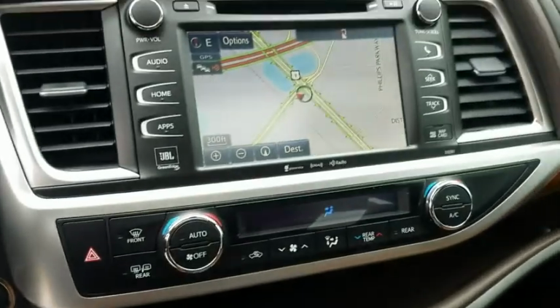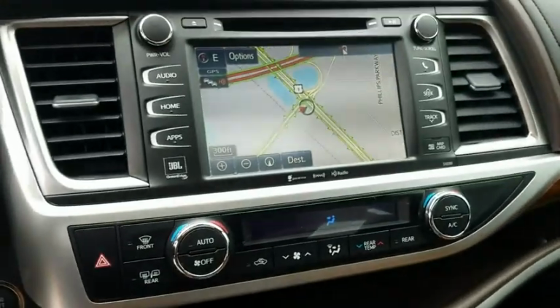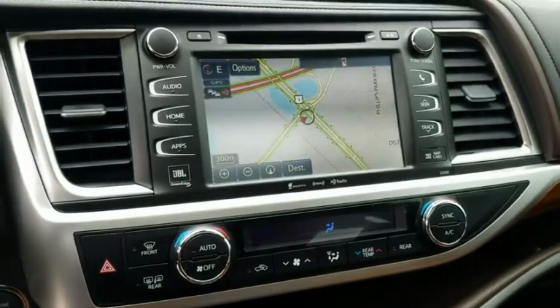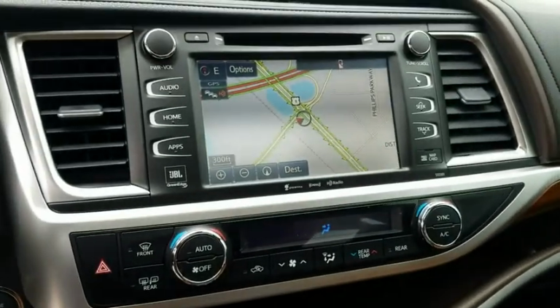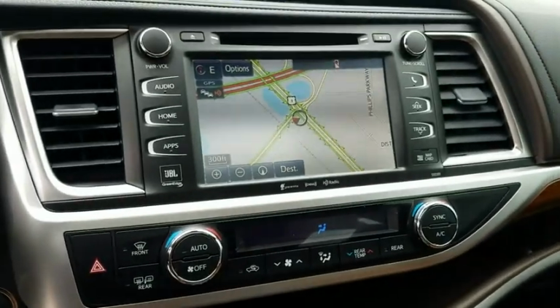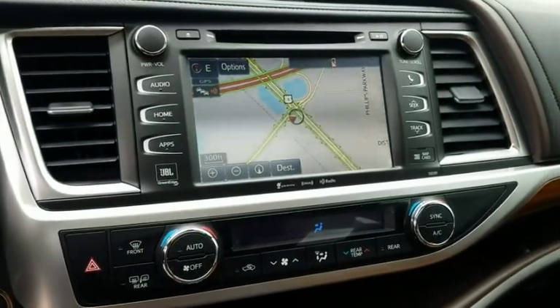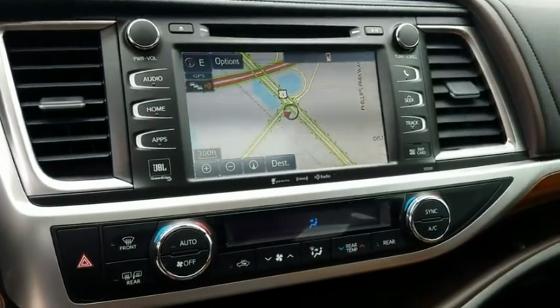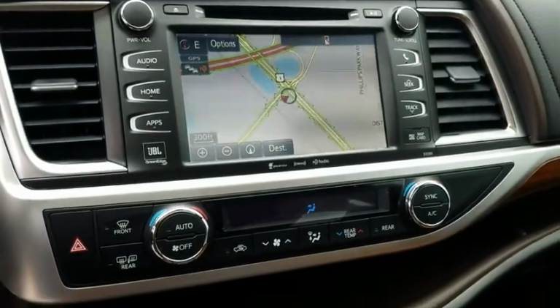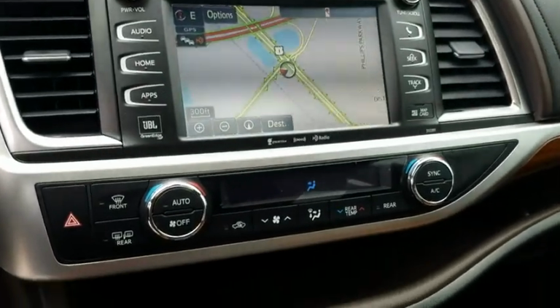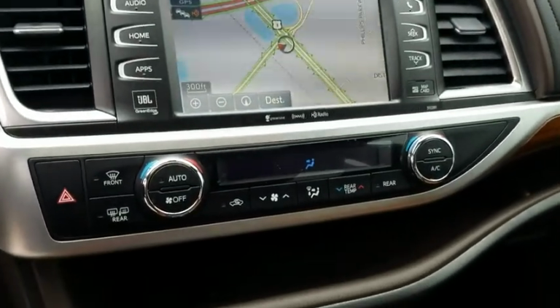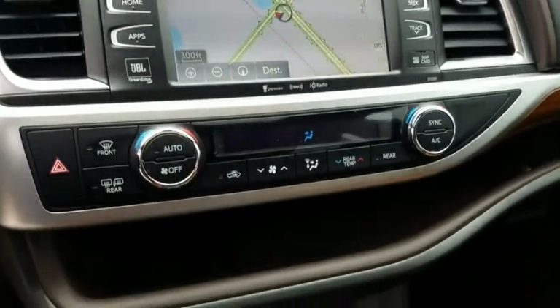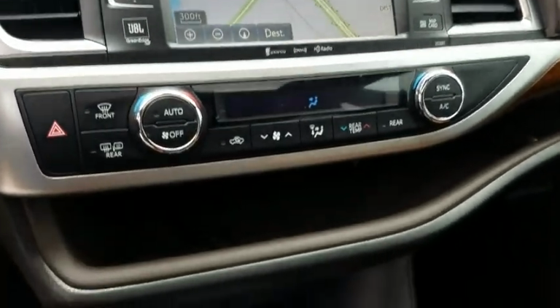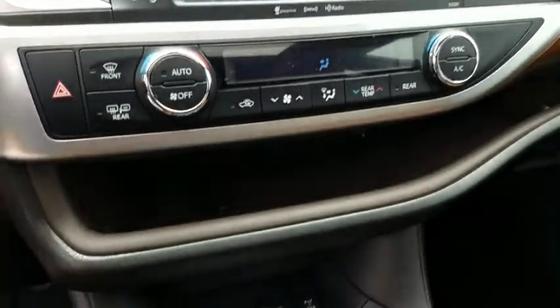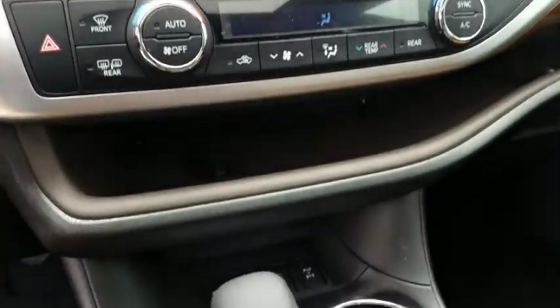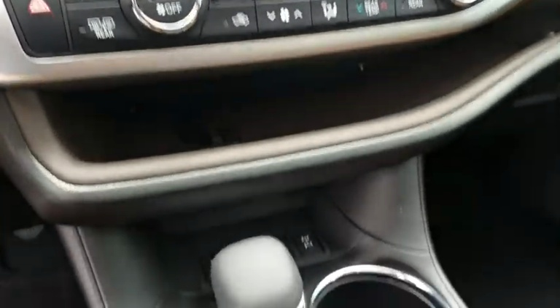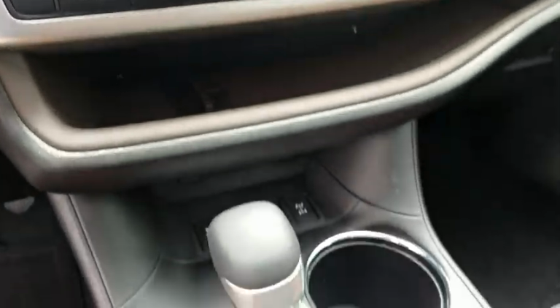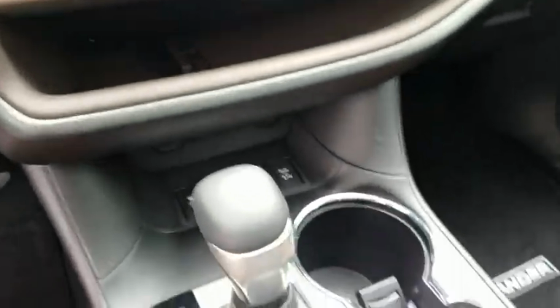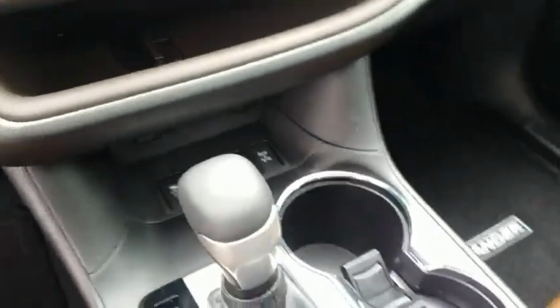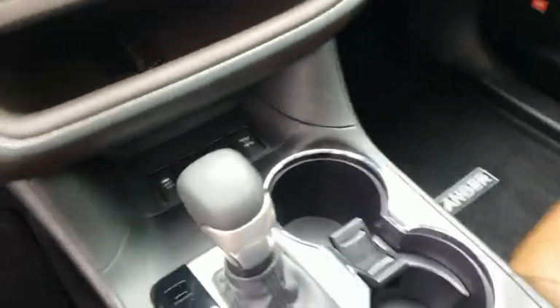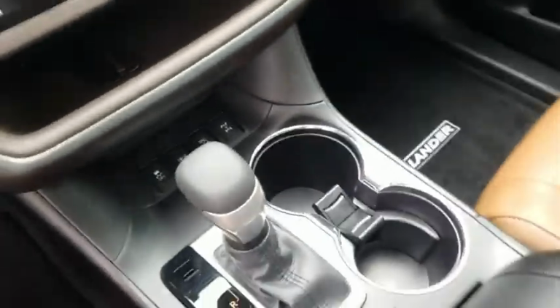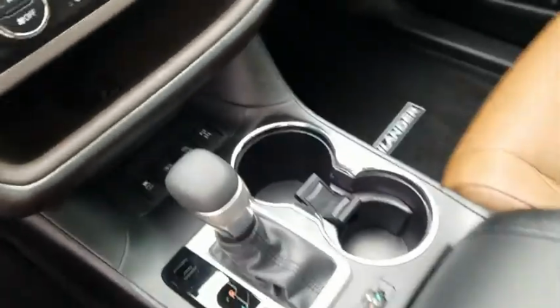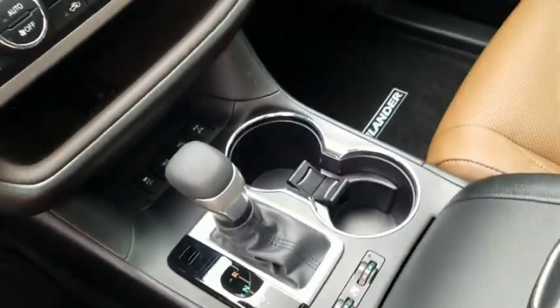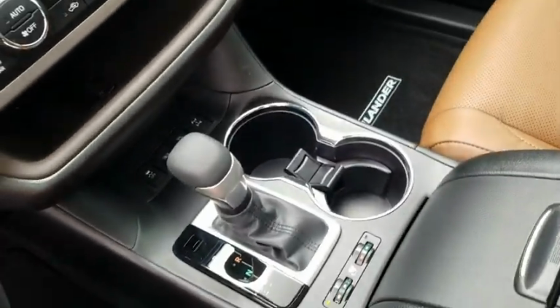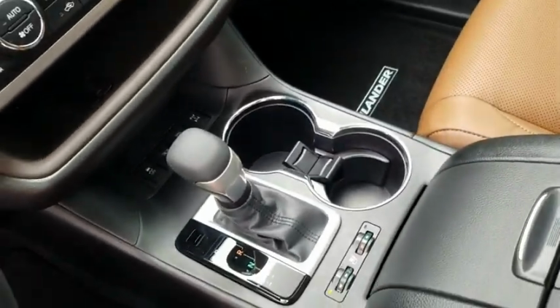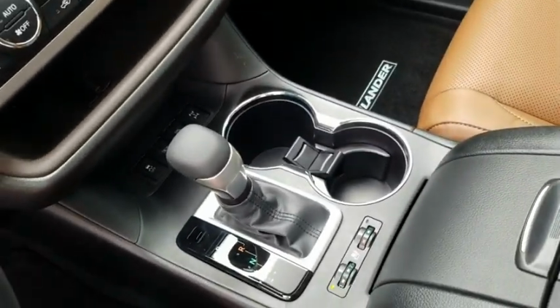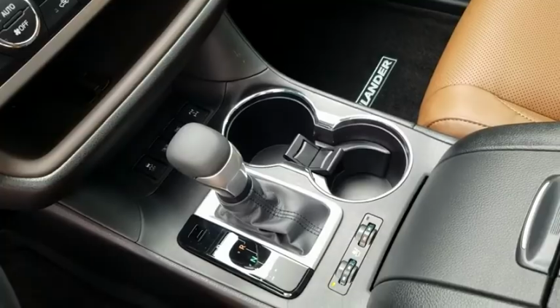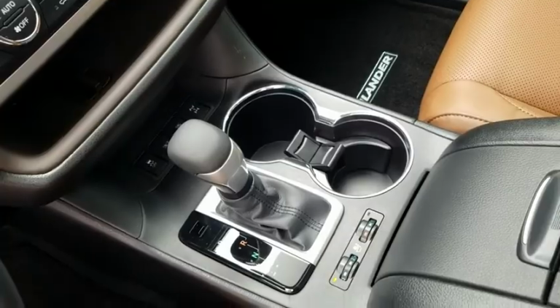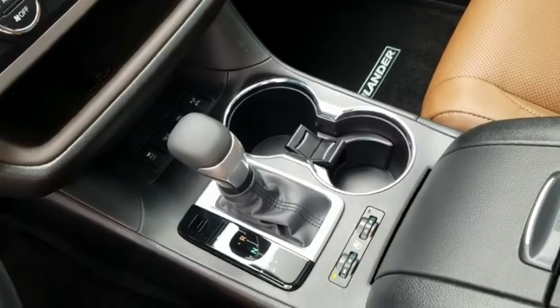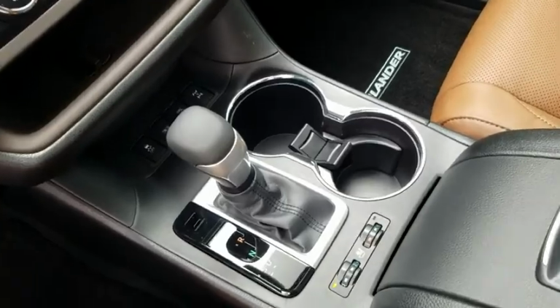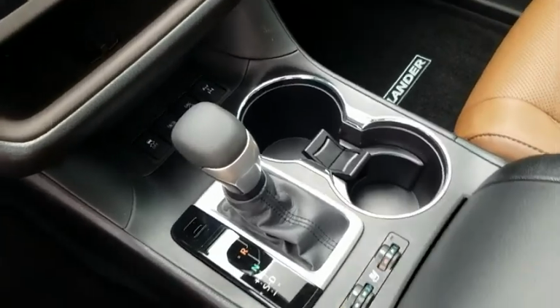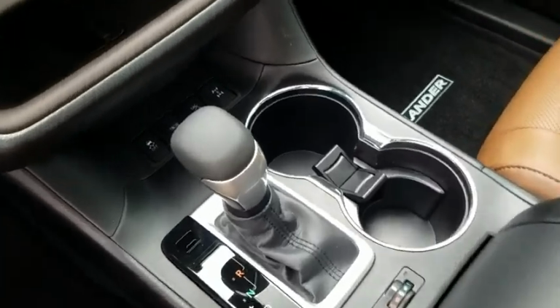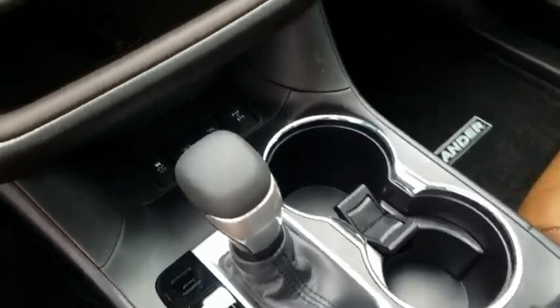Trip computer. Rear window defroster. Remote keyless entry. Tachometer. Come see the car for yourself.